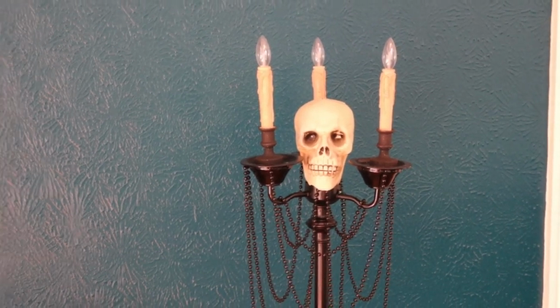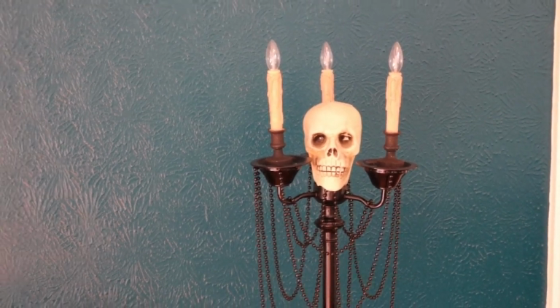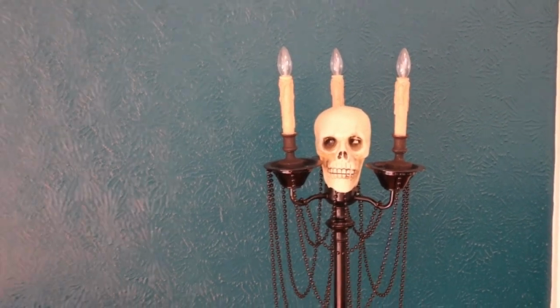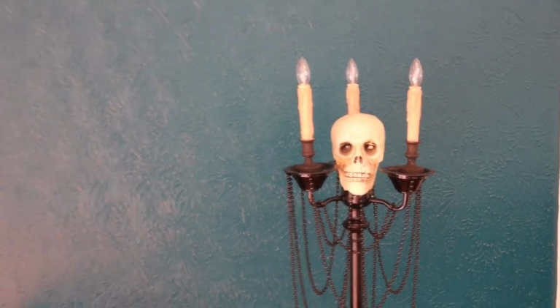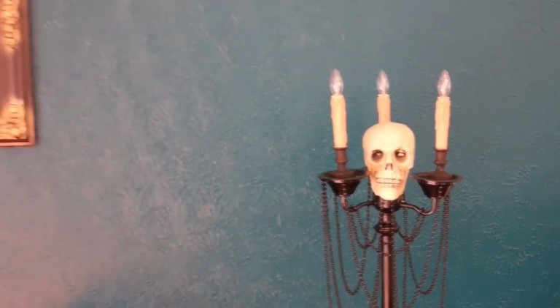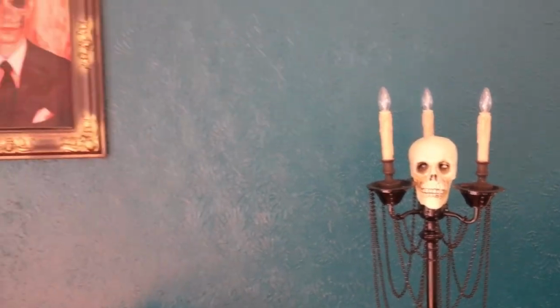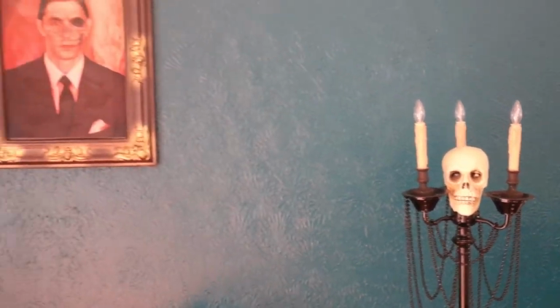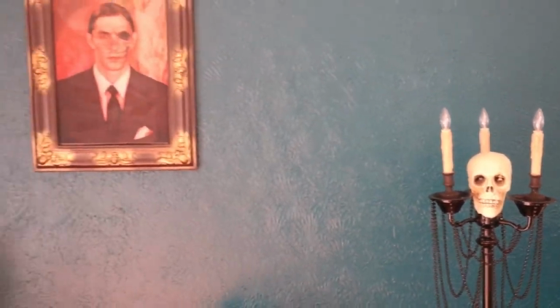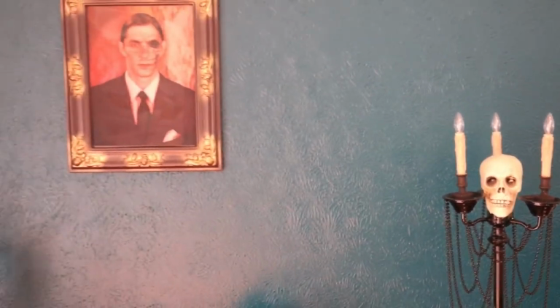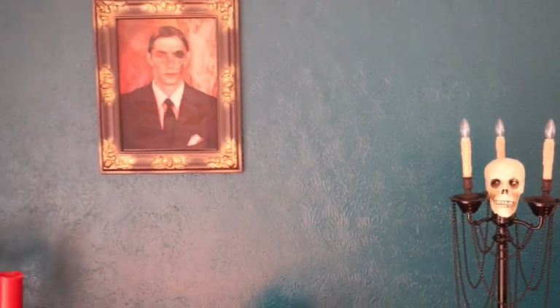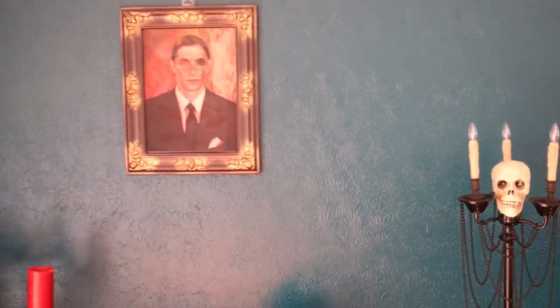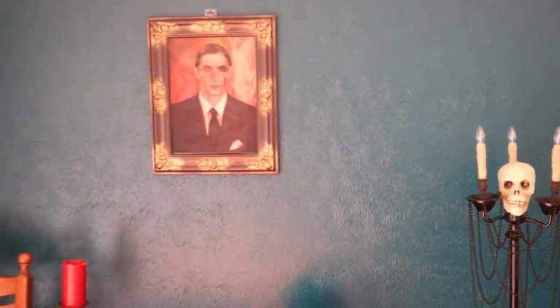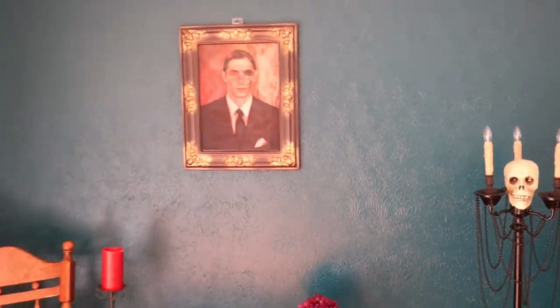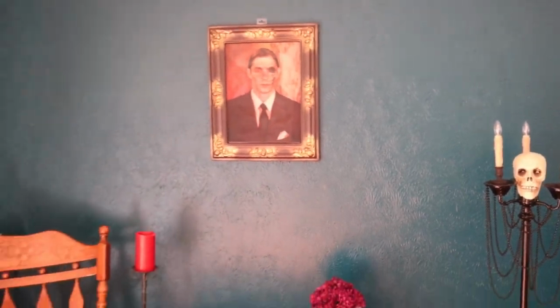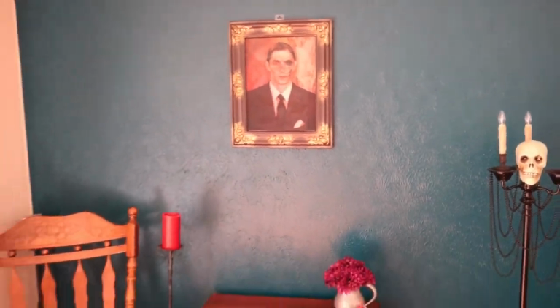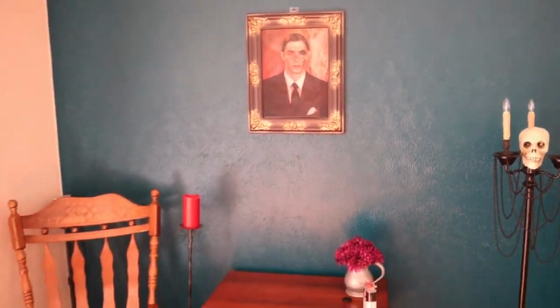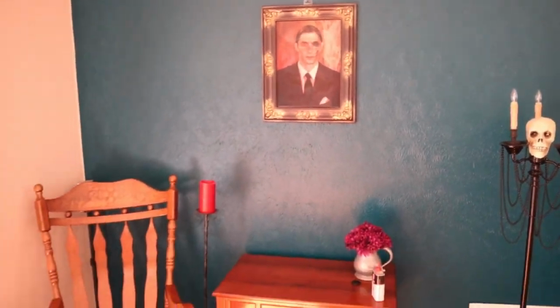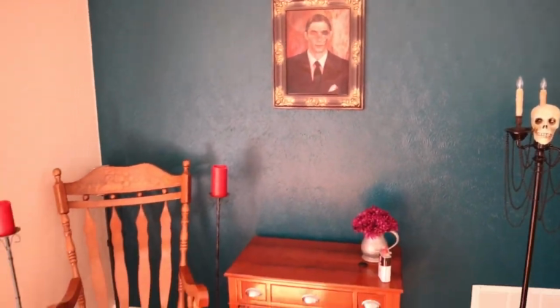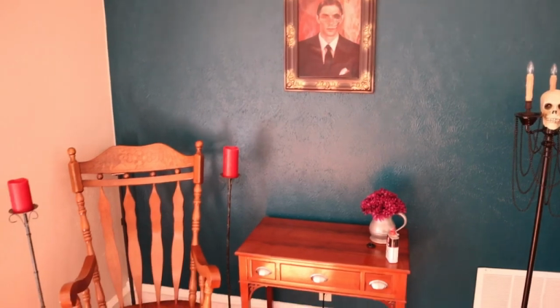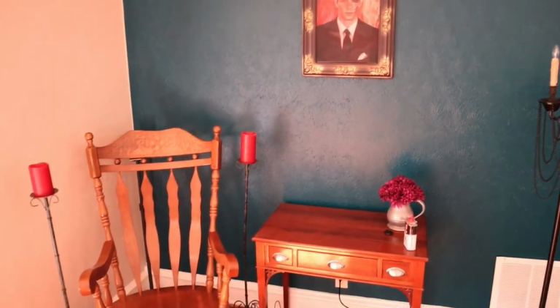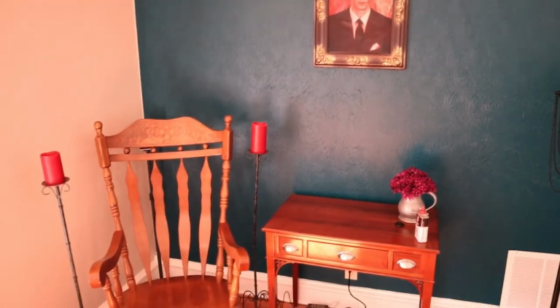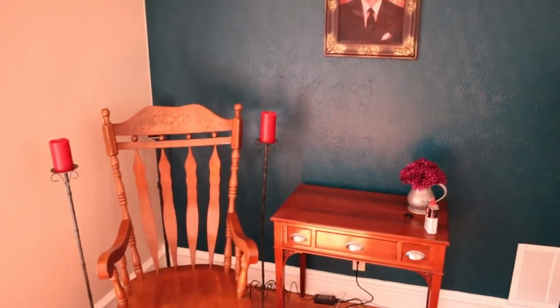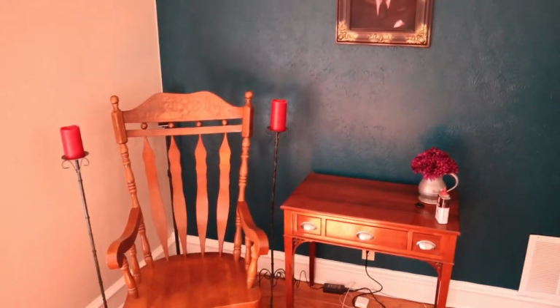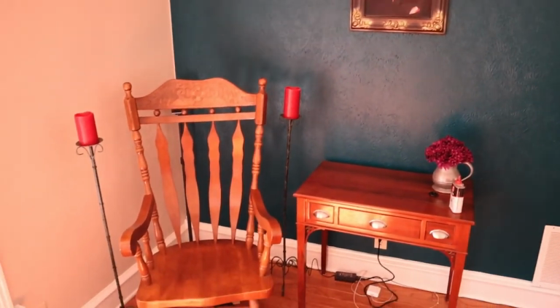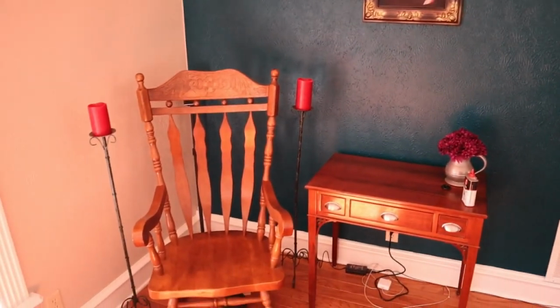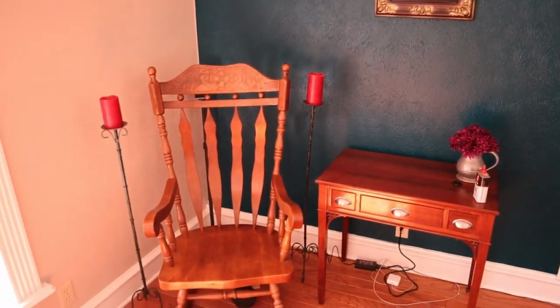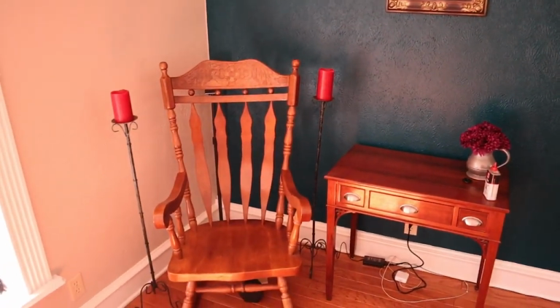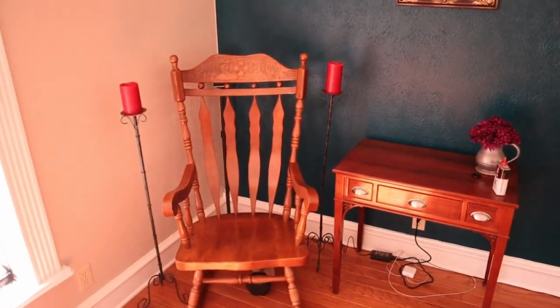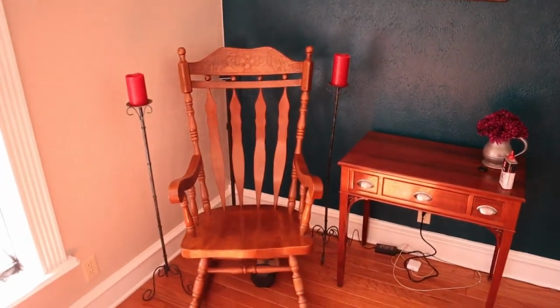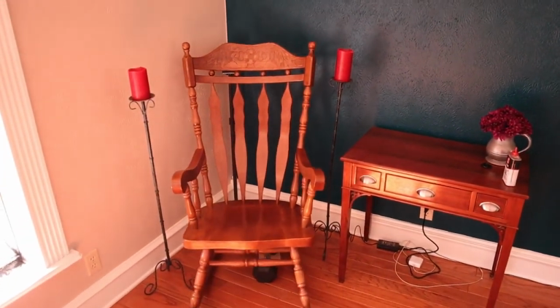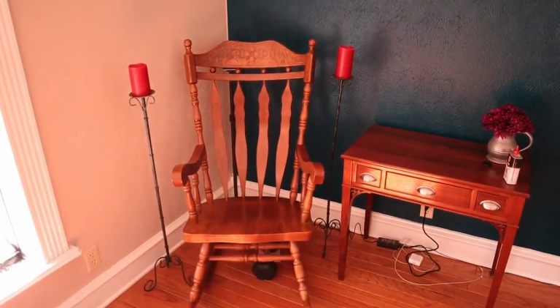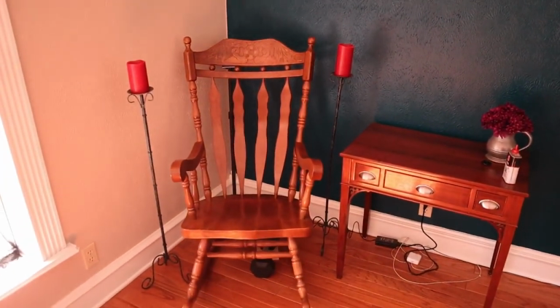Happy Halloween, YouTube. In this video, I'm going to show you how to make this rocking chair prop.